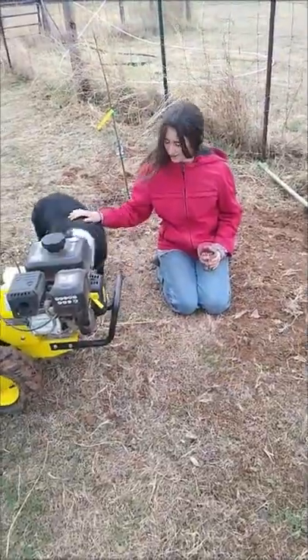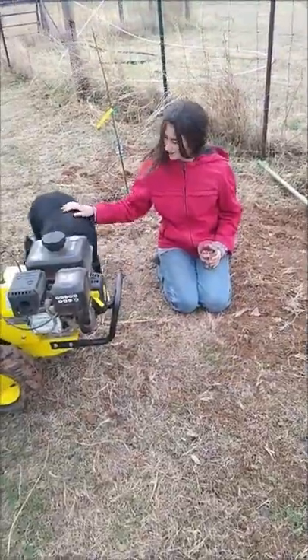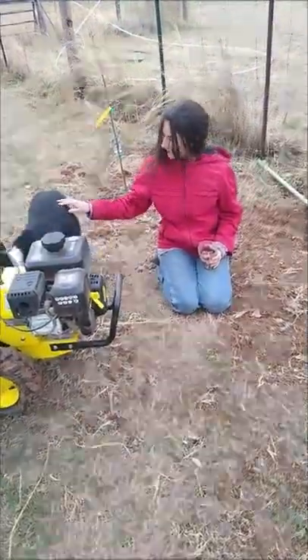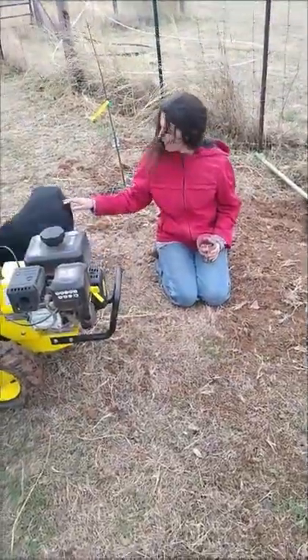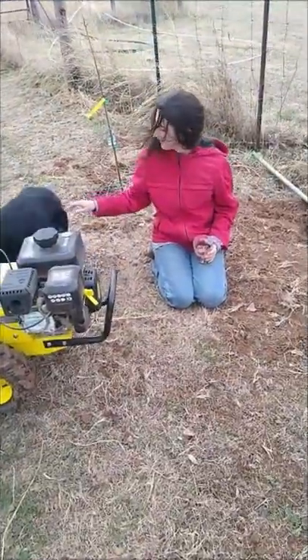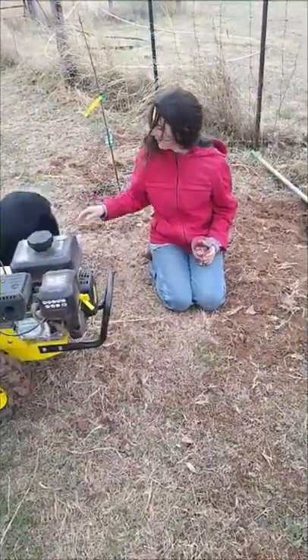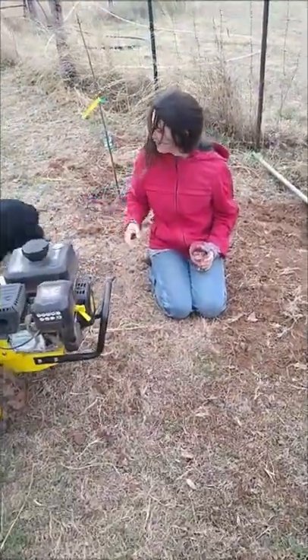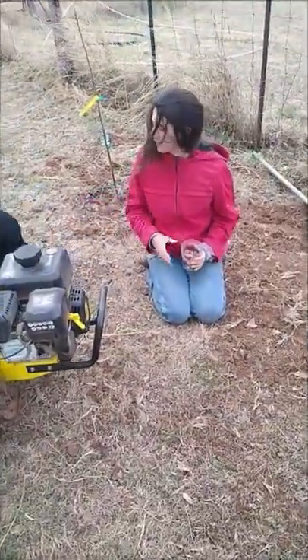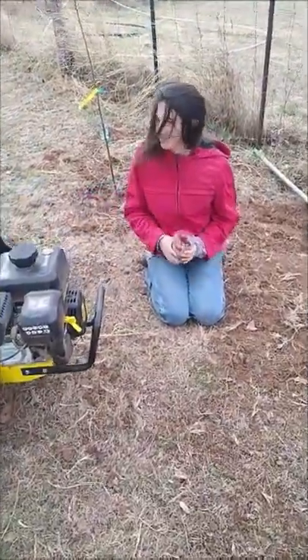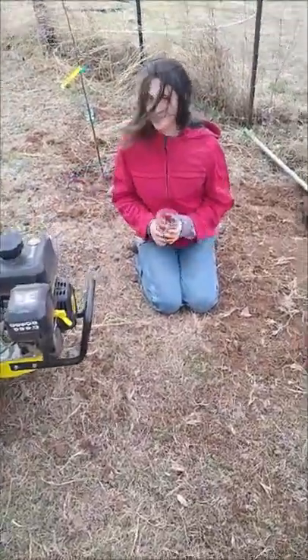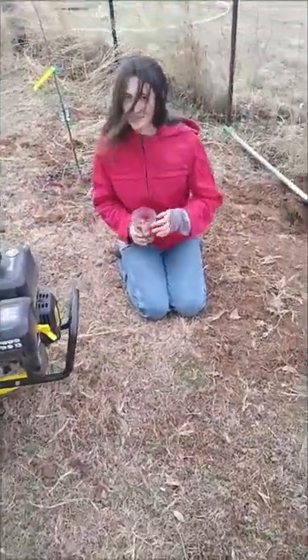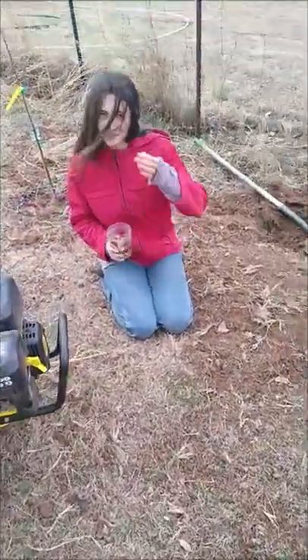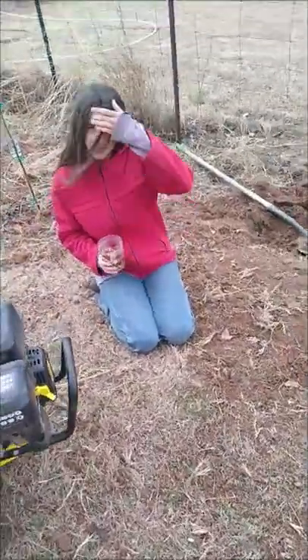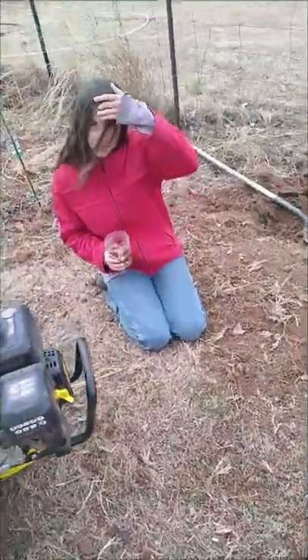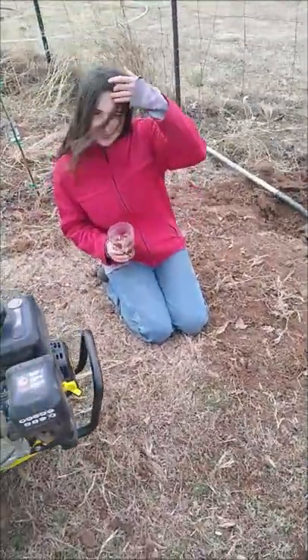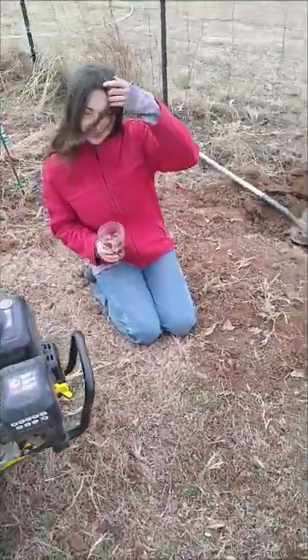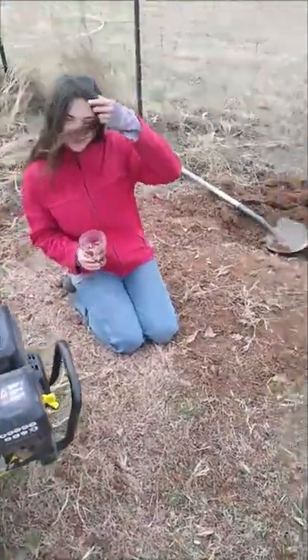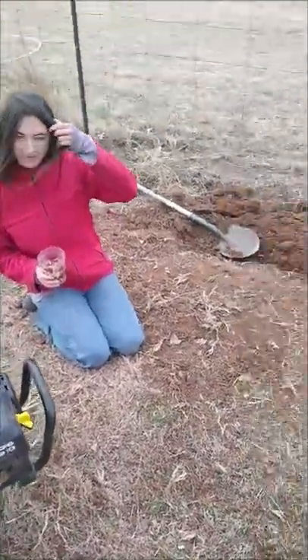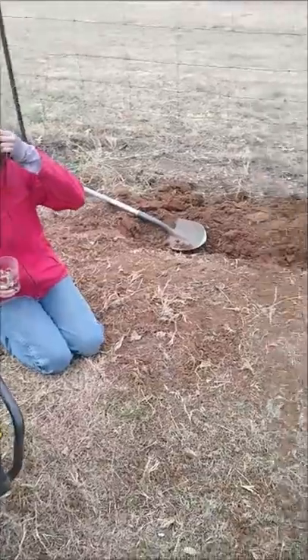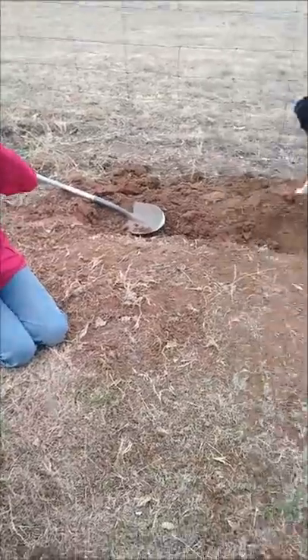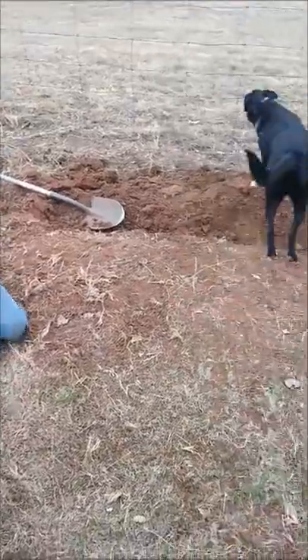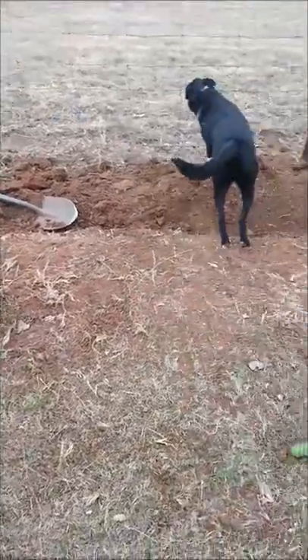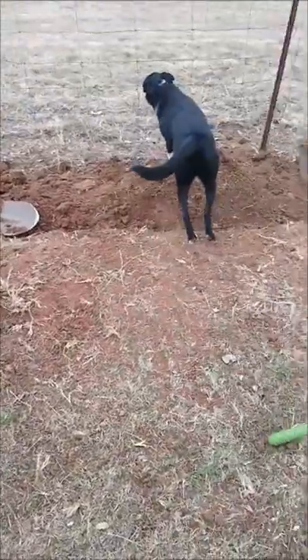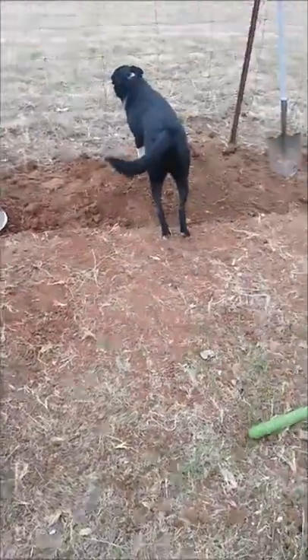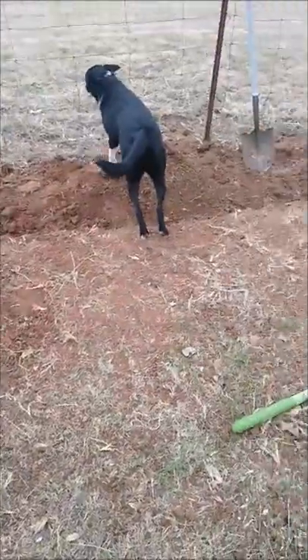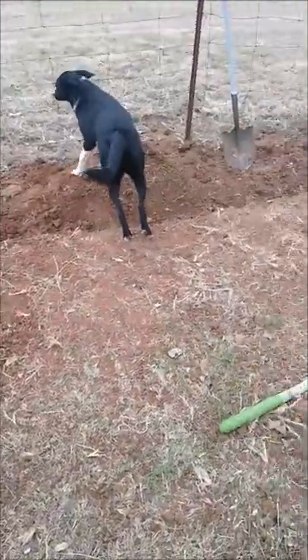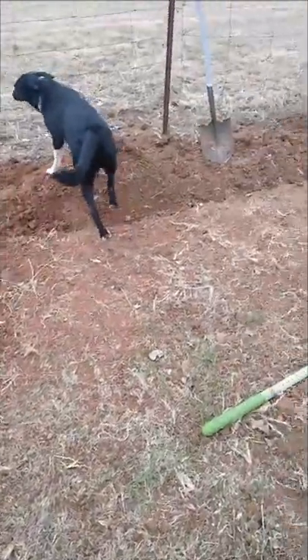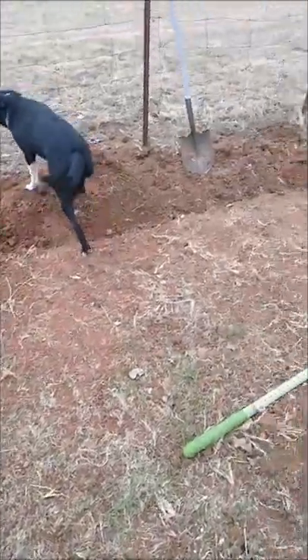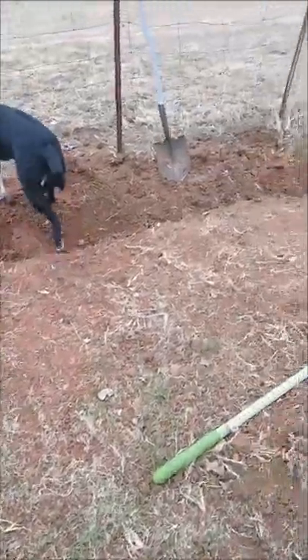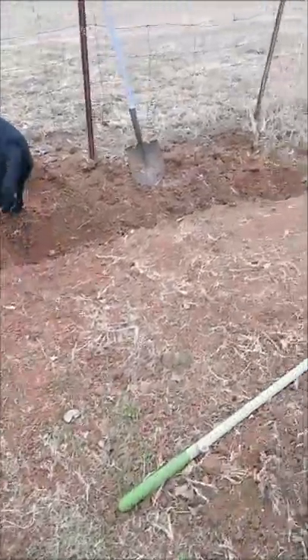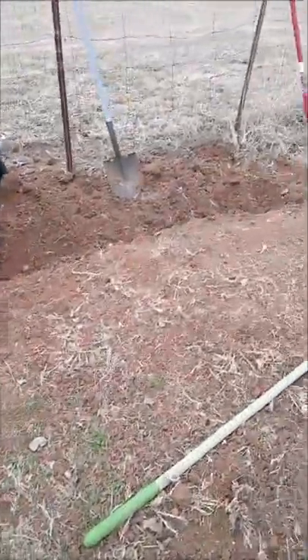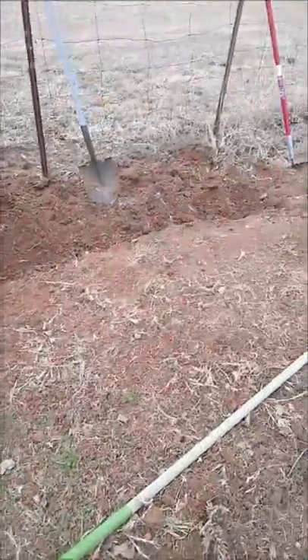All right, now Kira is going to pour the seeds into the trench that's just been tilled.